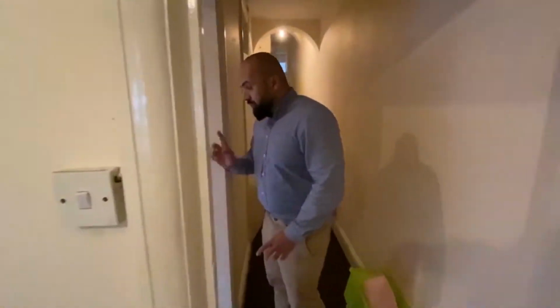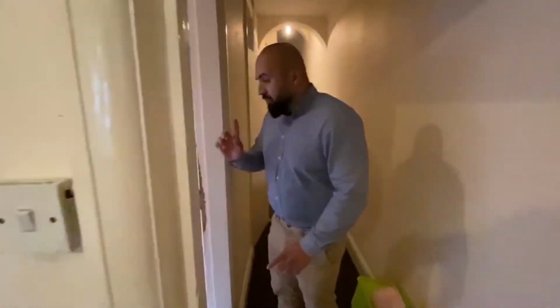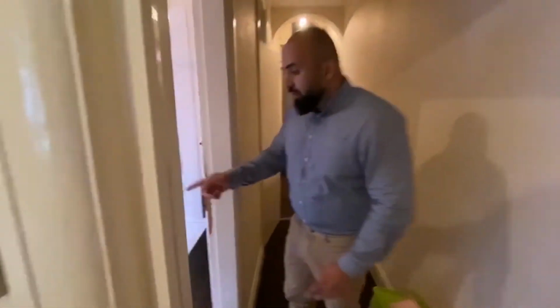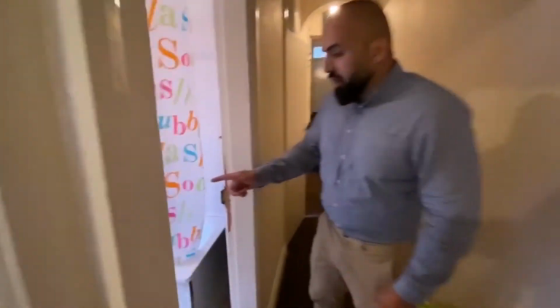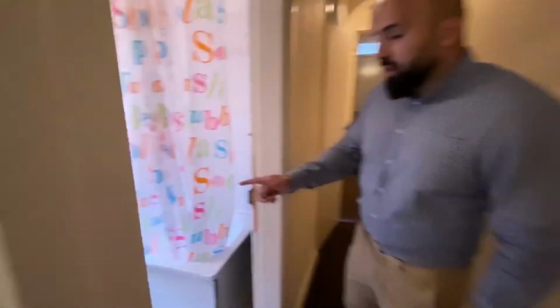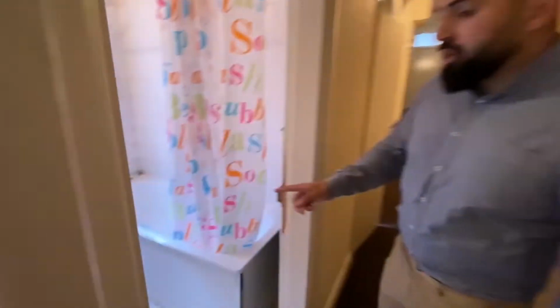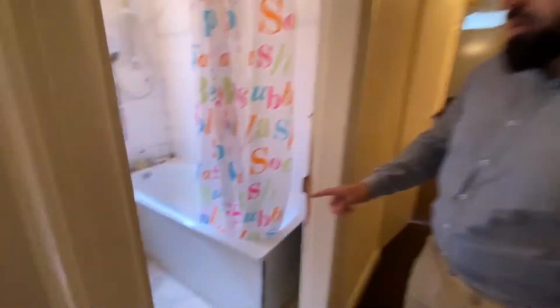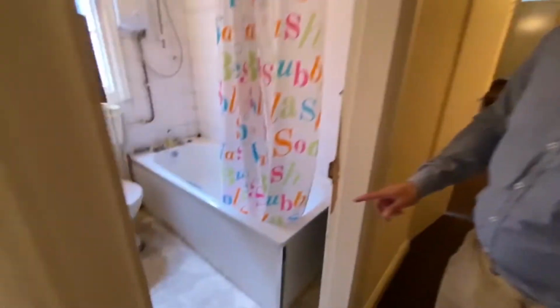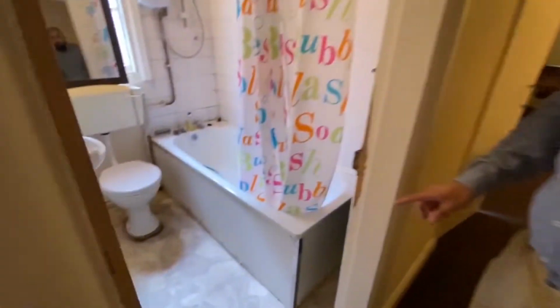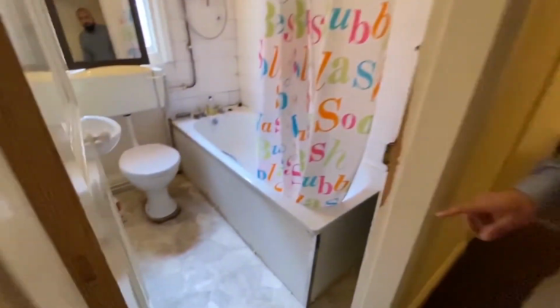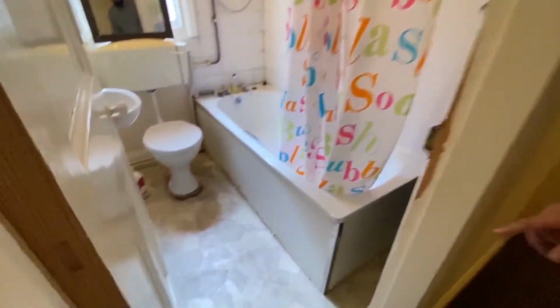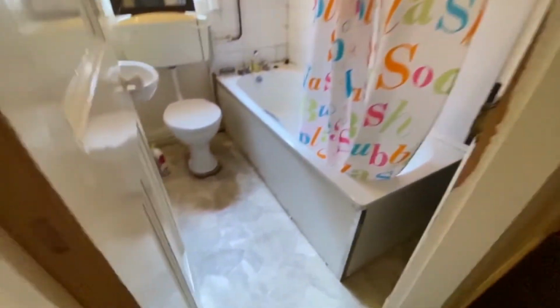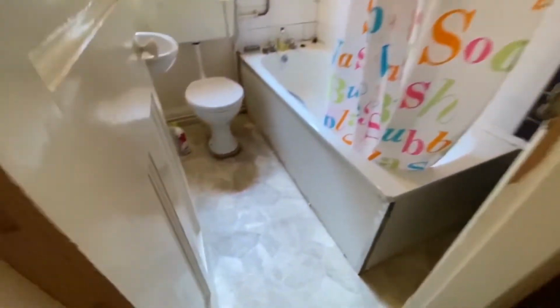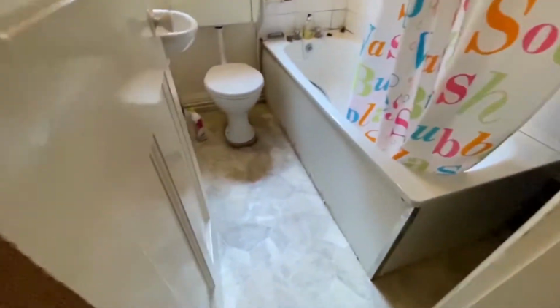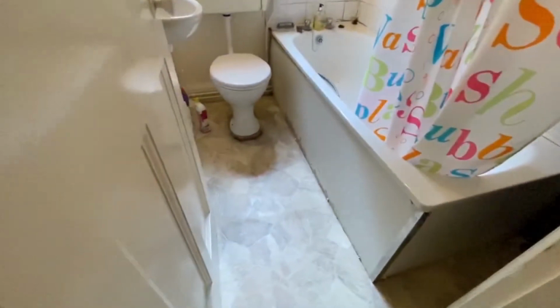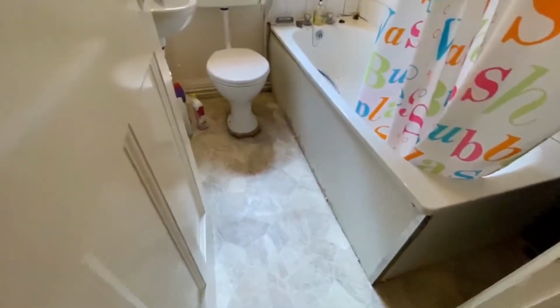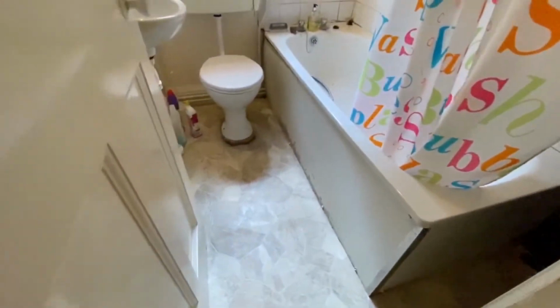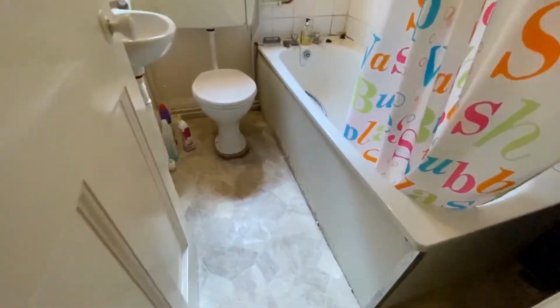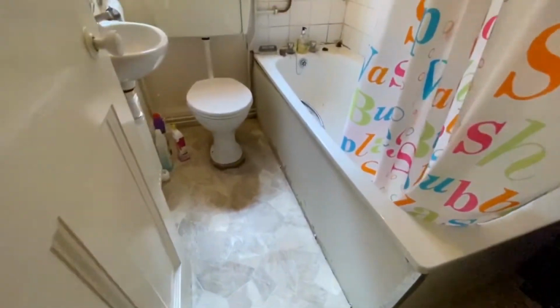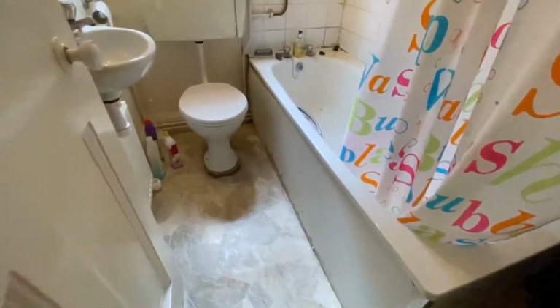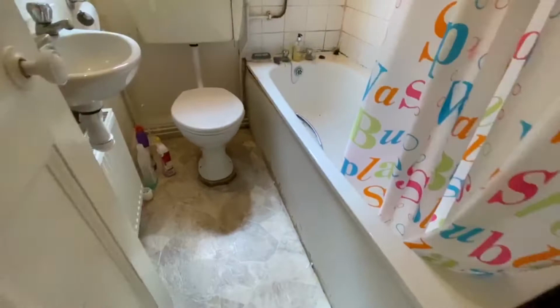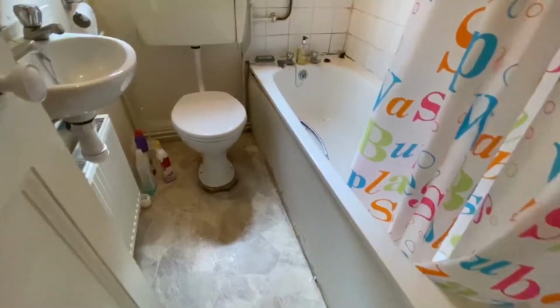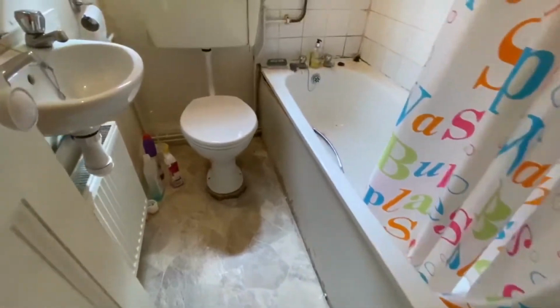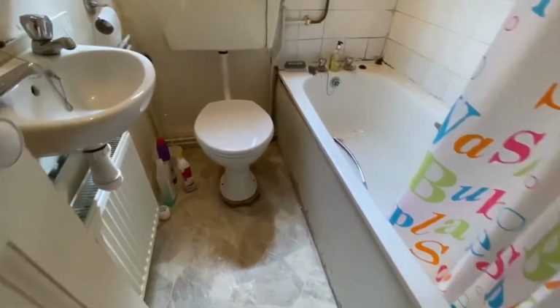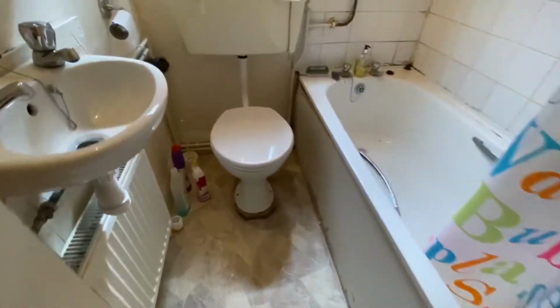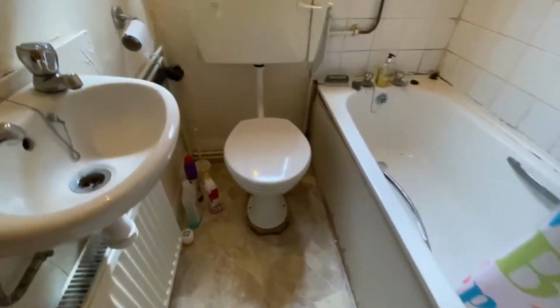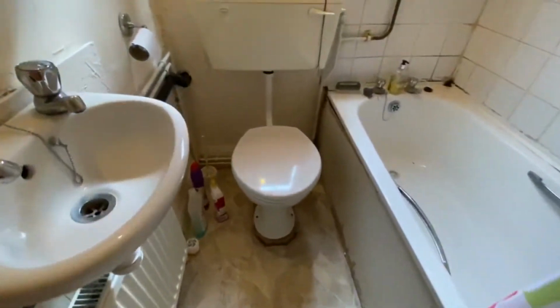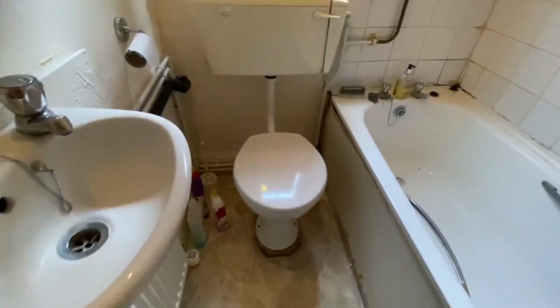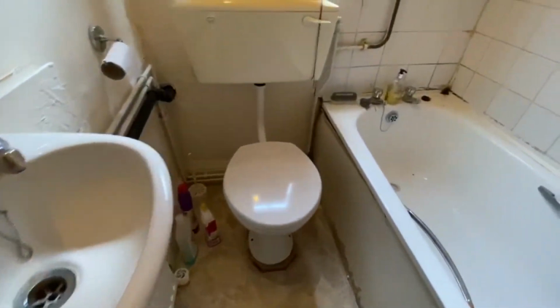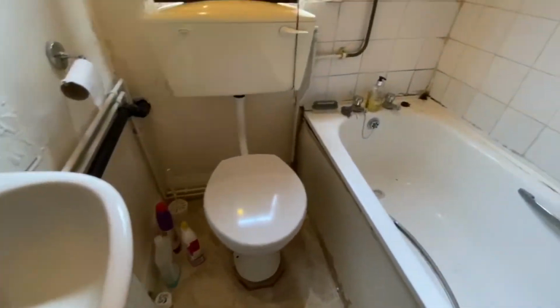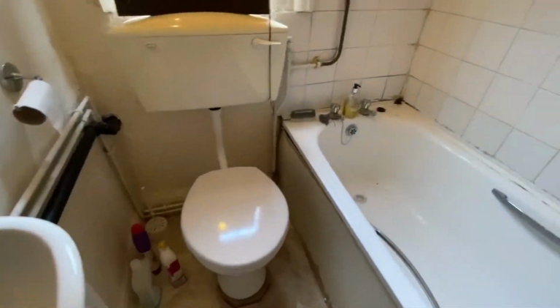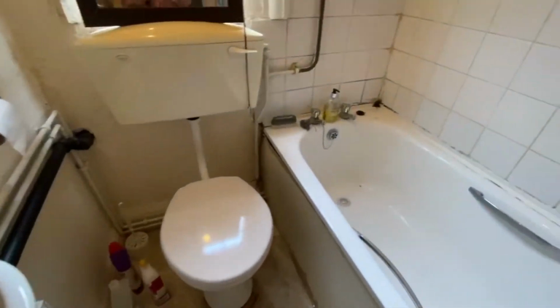The bathroom is in here. It's got a full-size bathtub, it's got a shower — an electric shower — WC and sink.